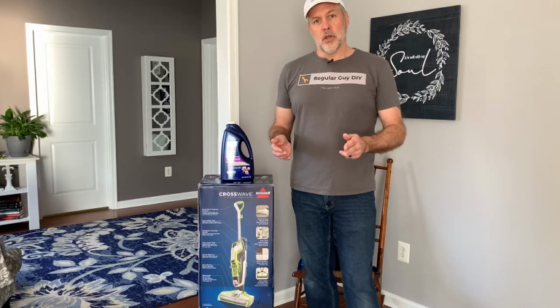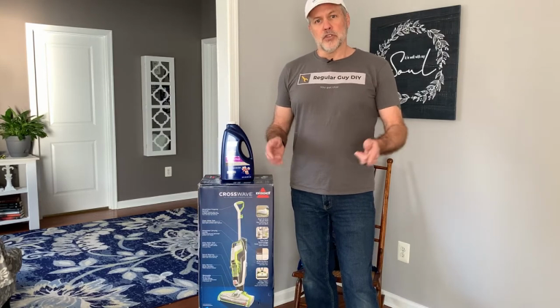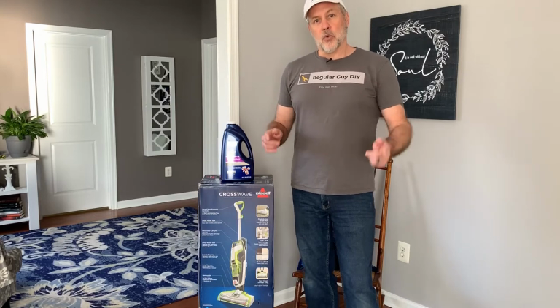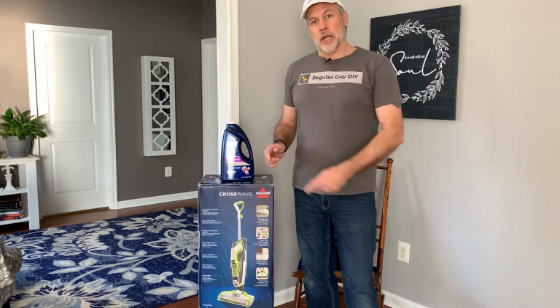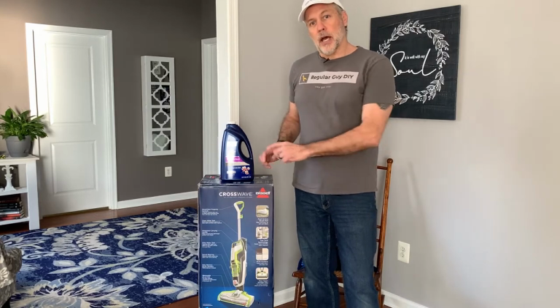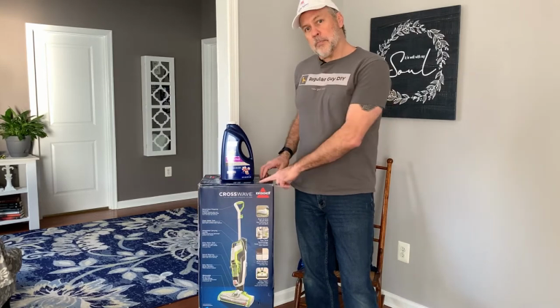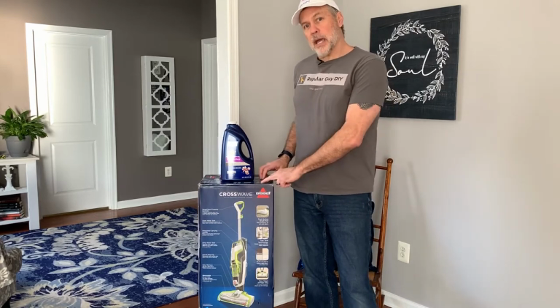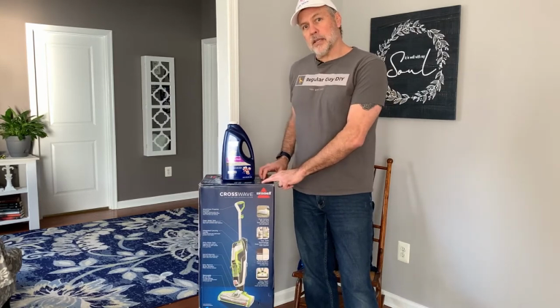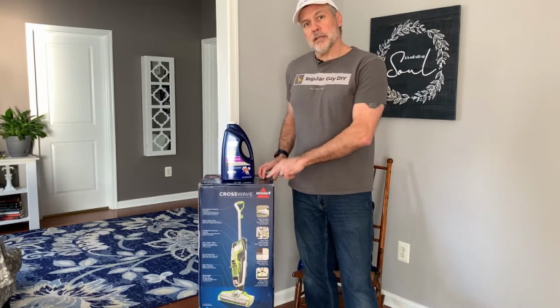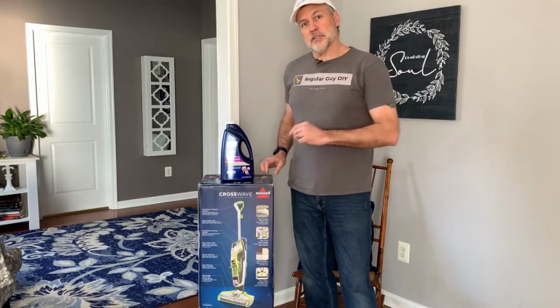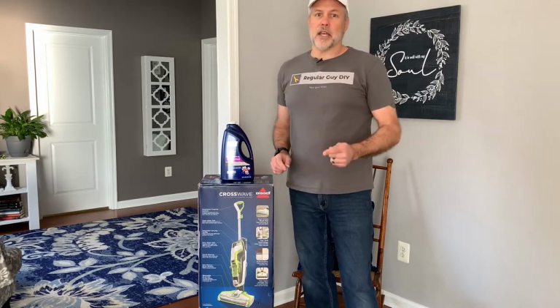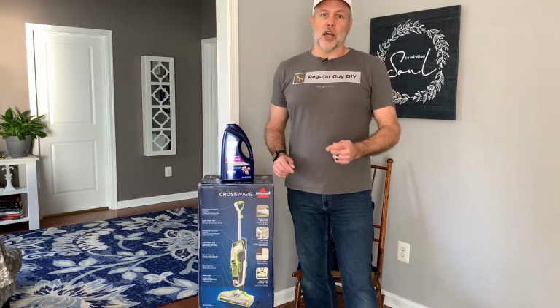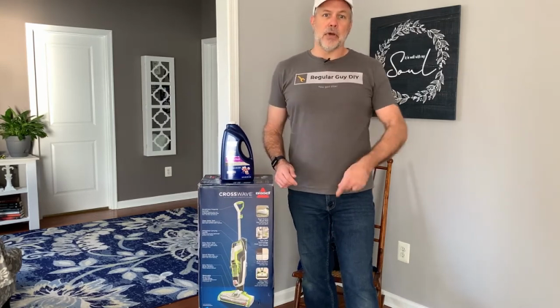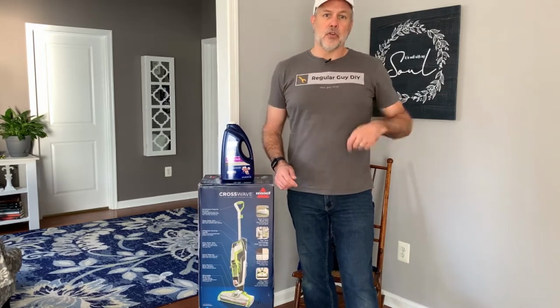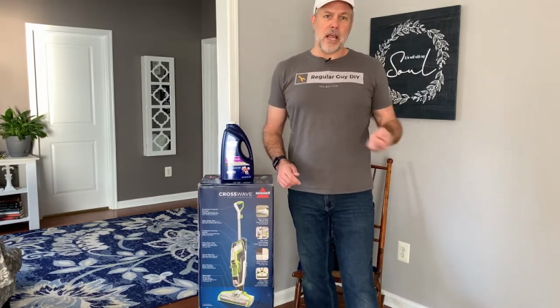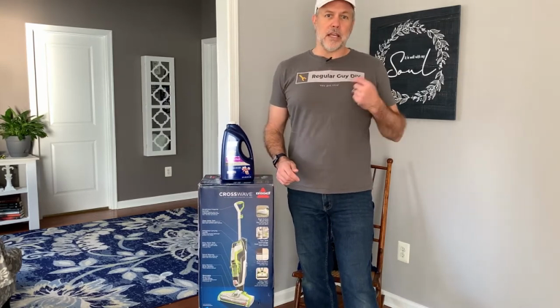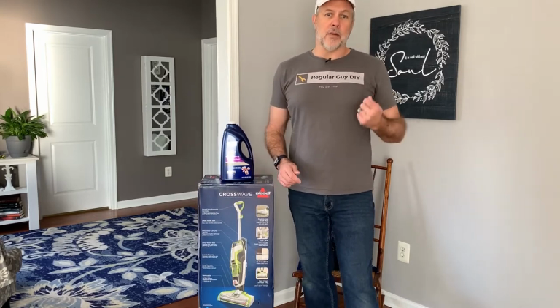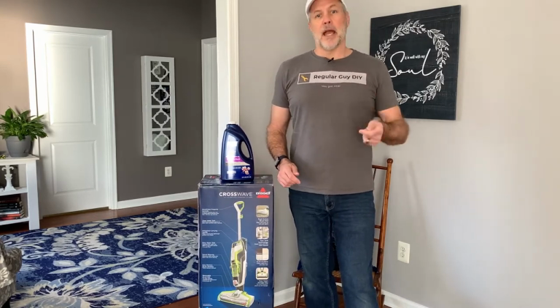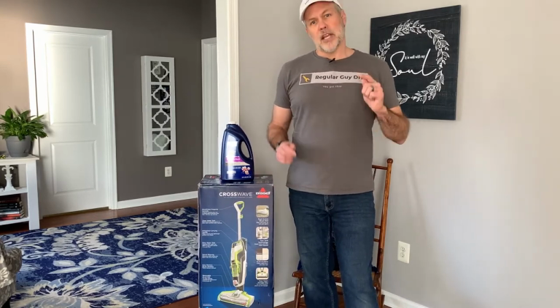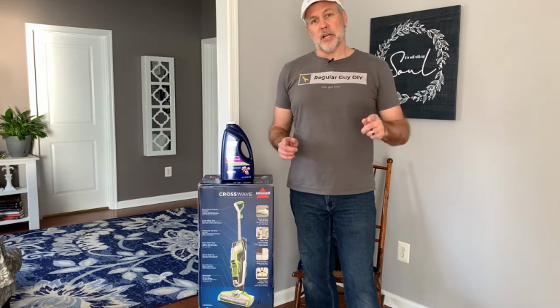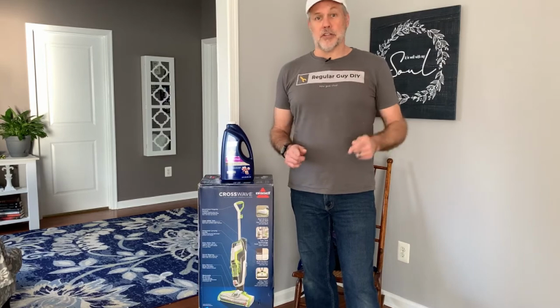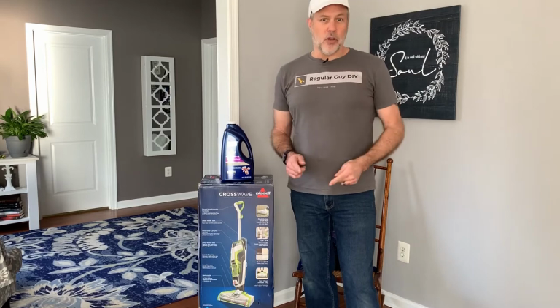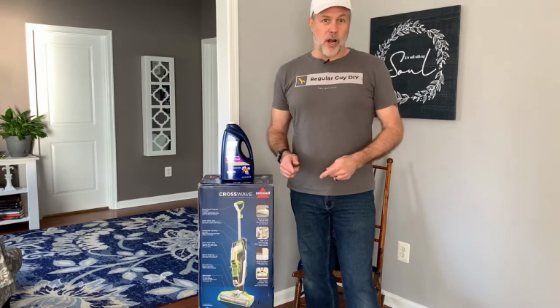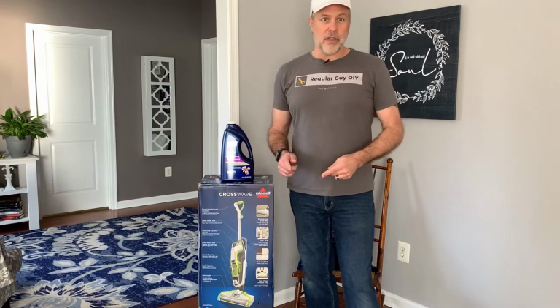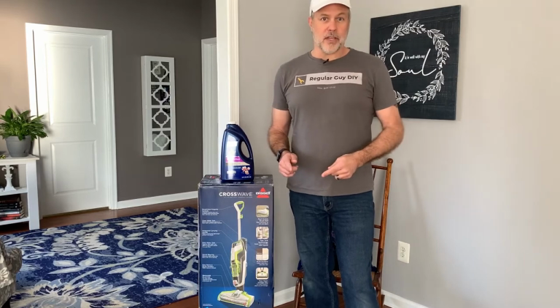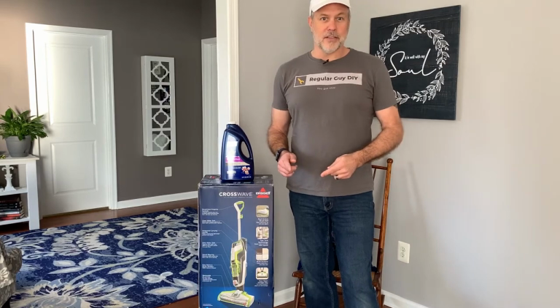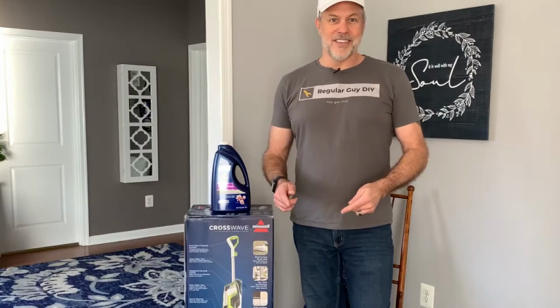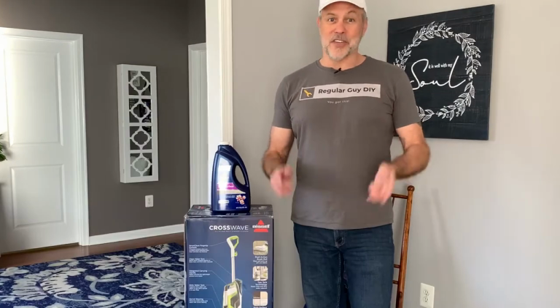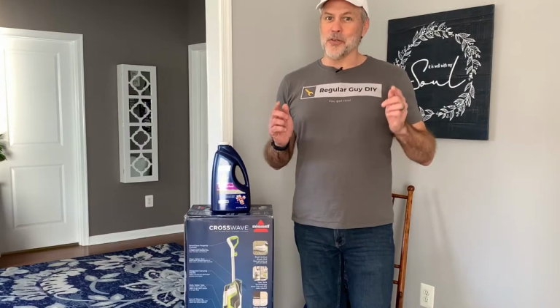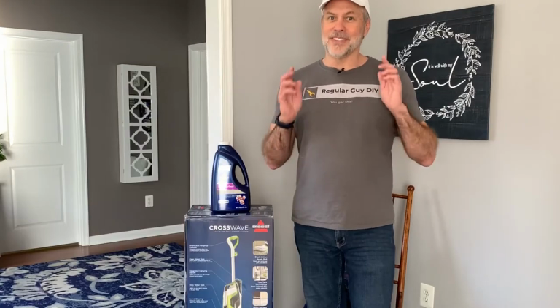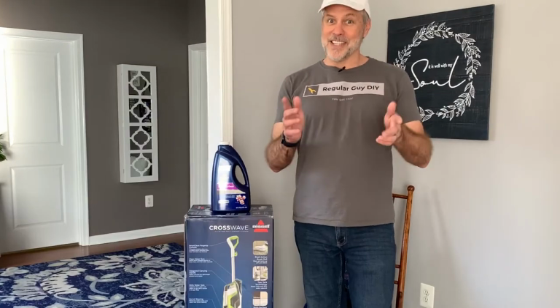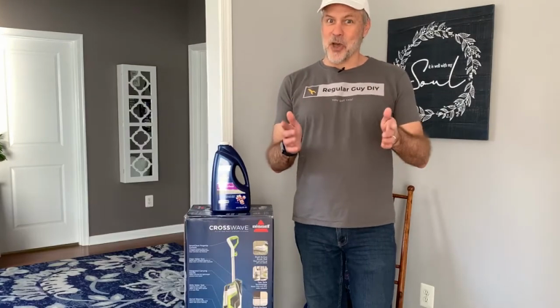So we're going to unpack it, set it up, crank it up, and then I'm going to let you know what I think. Let's go!